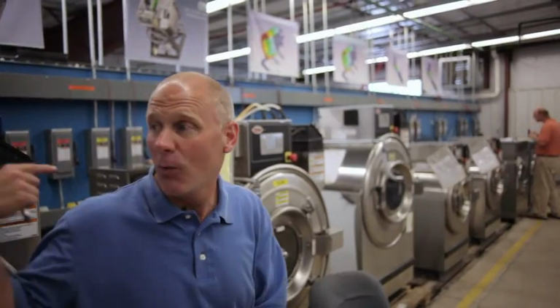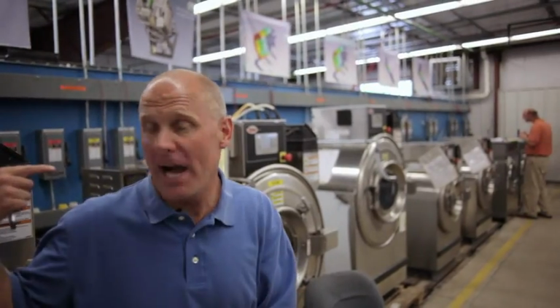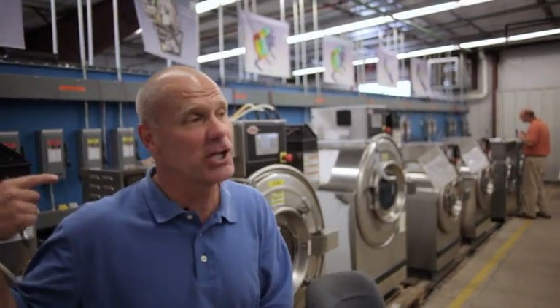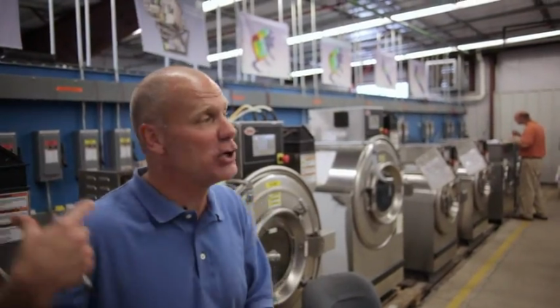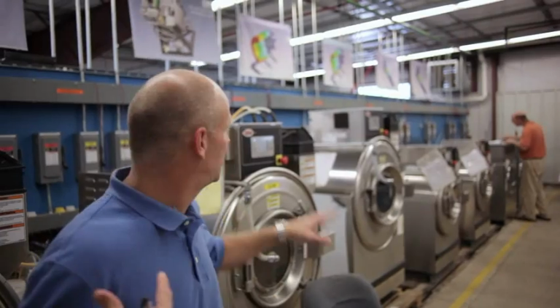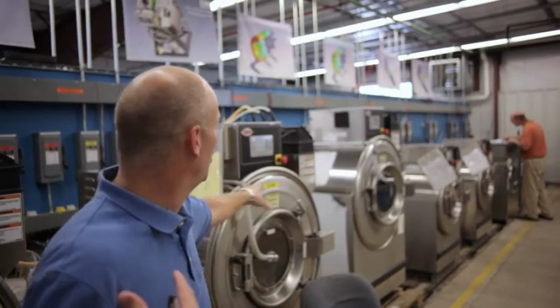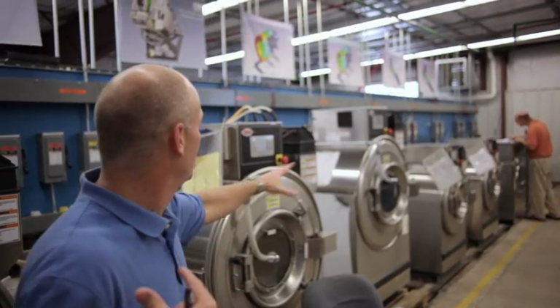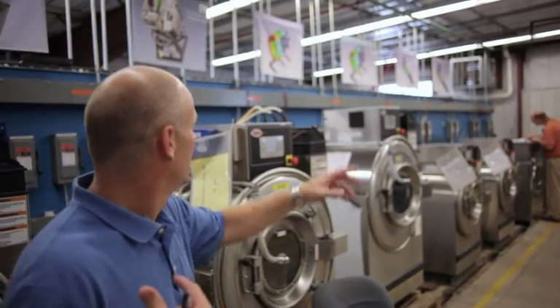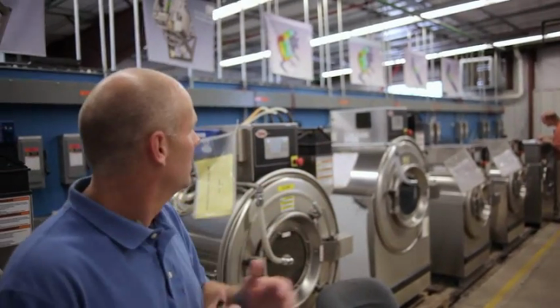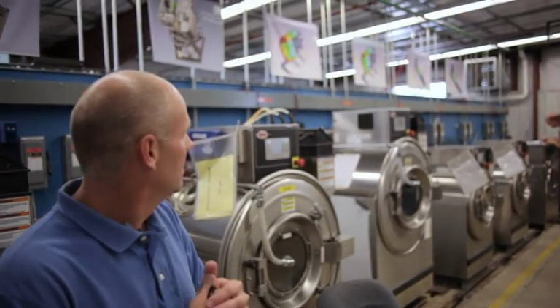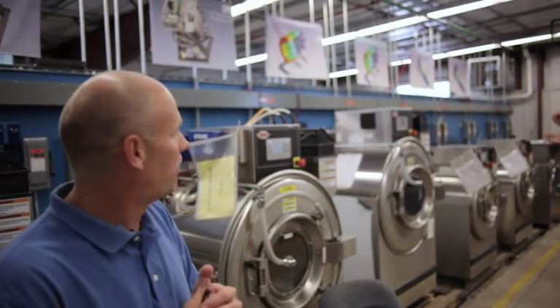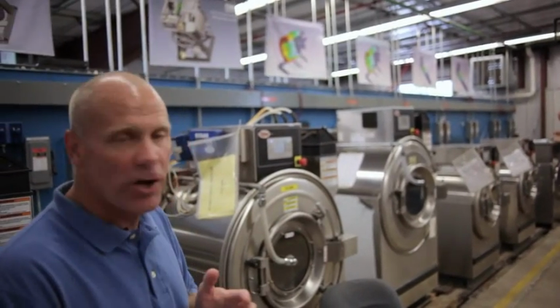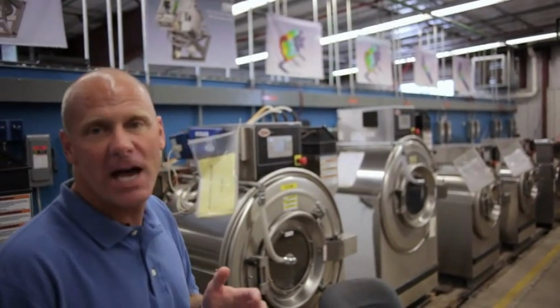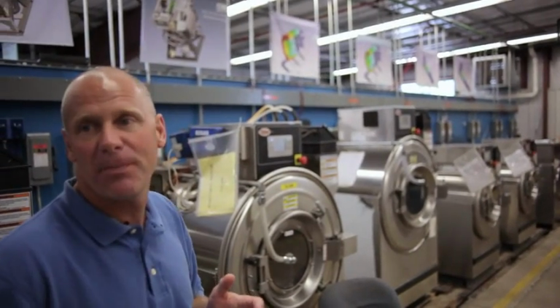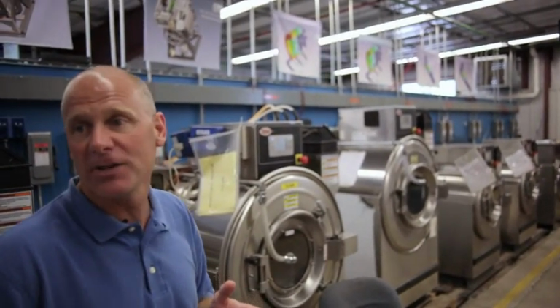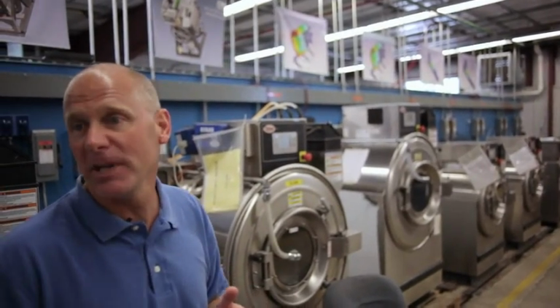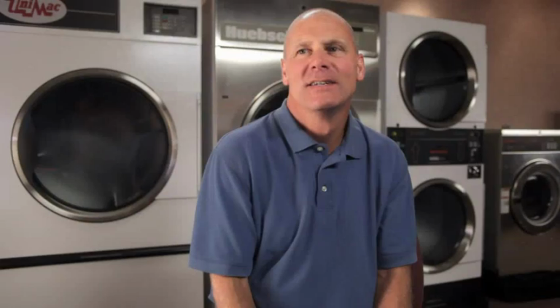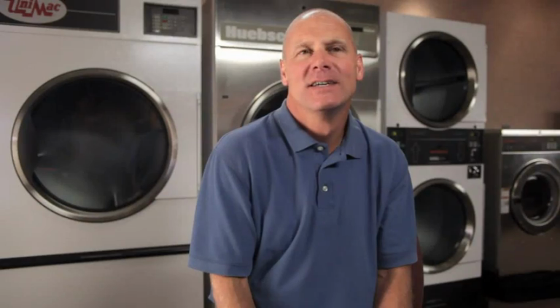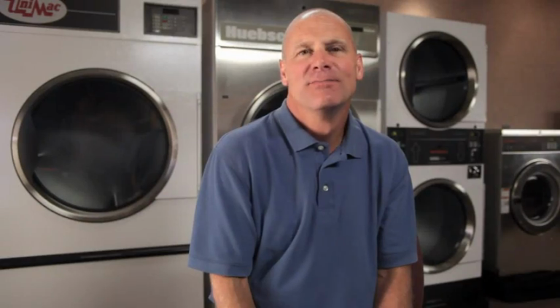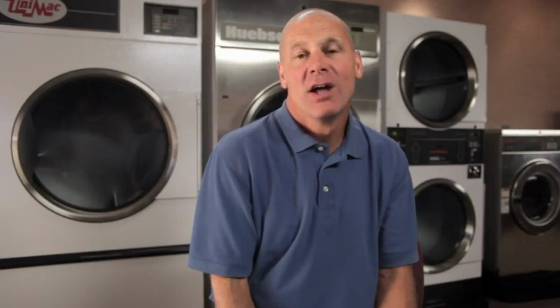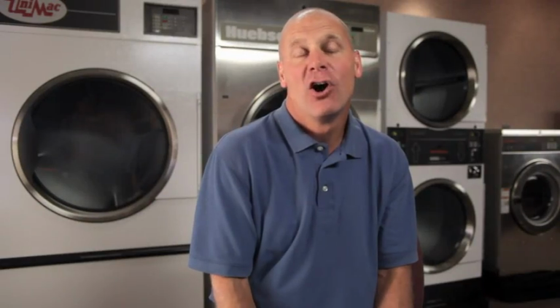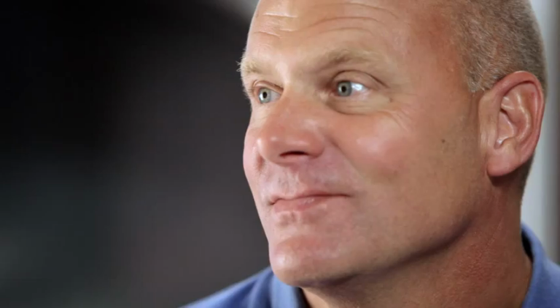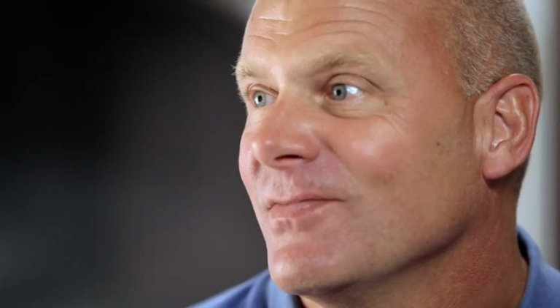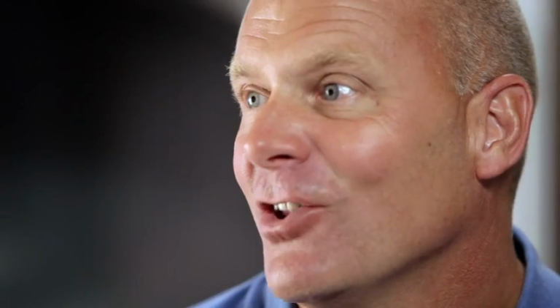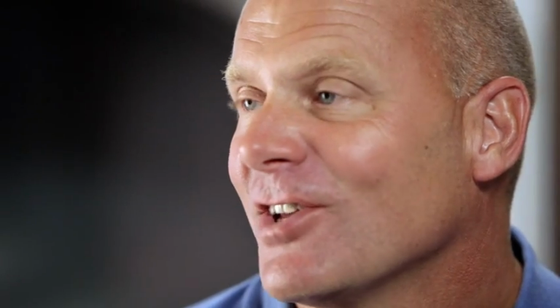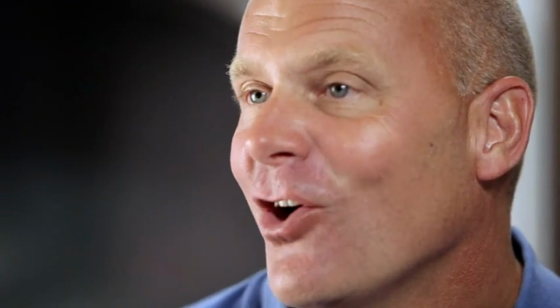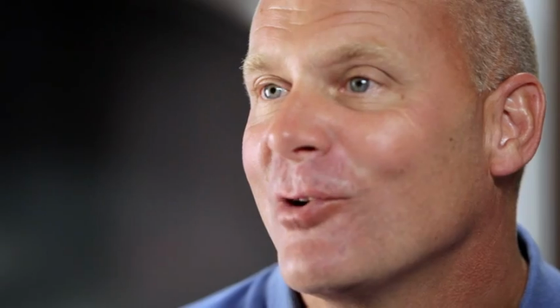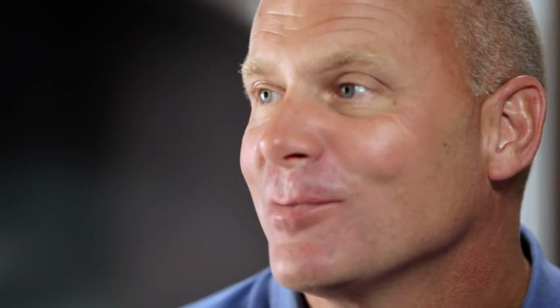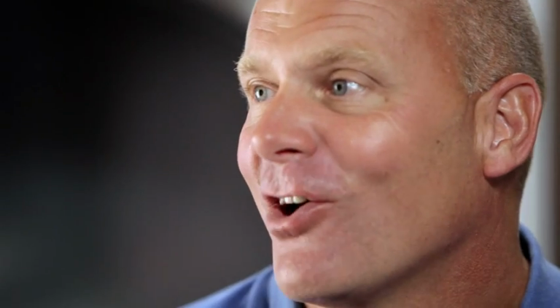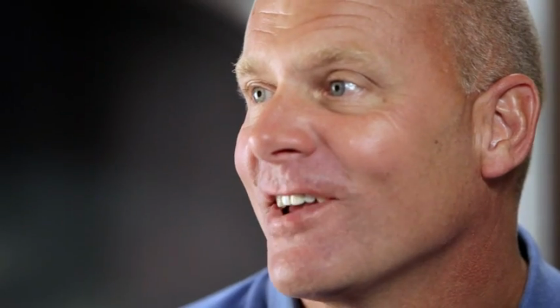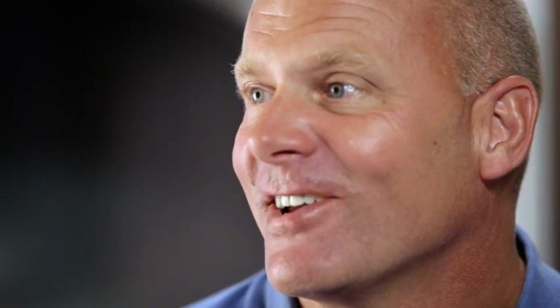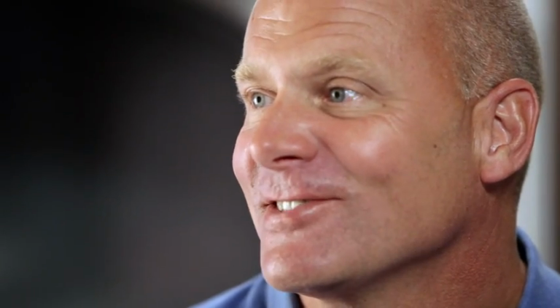I used to build computer chassis for IBM, companies like that. Got a call — all of a sudden laundry was my calling, I guess.